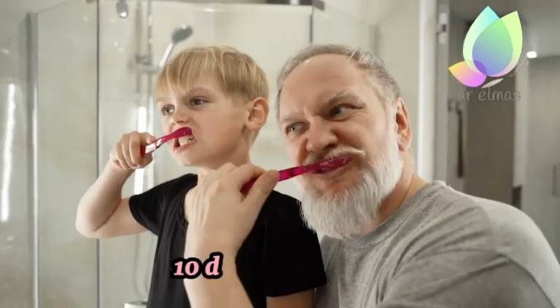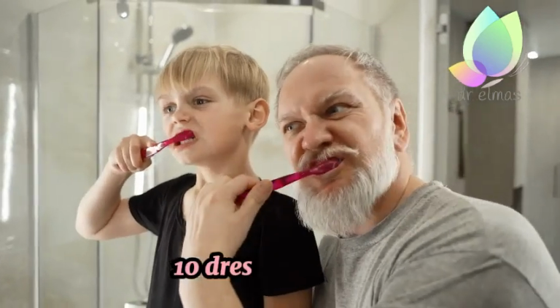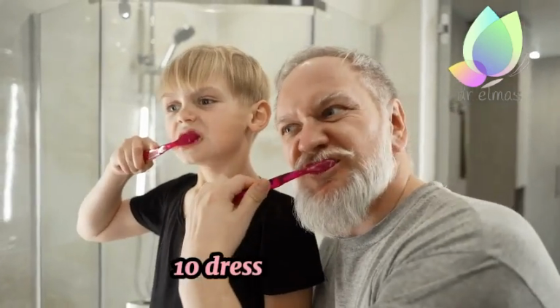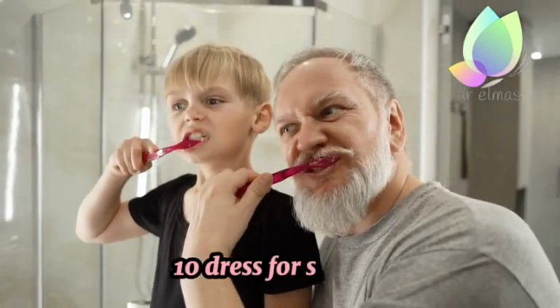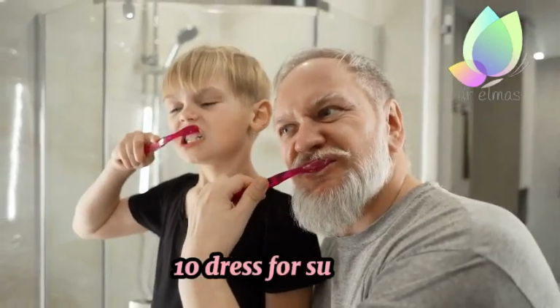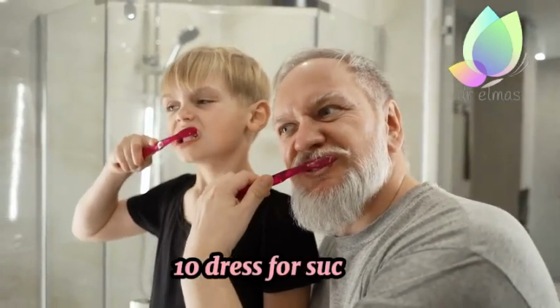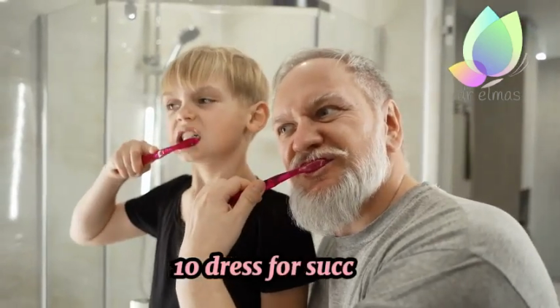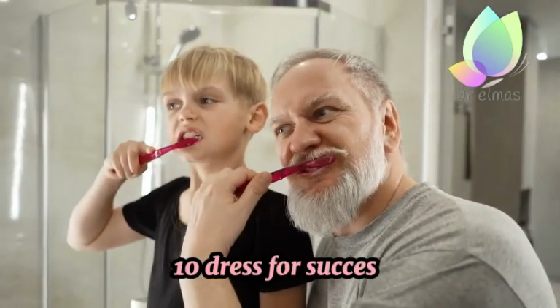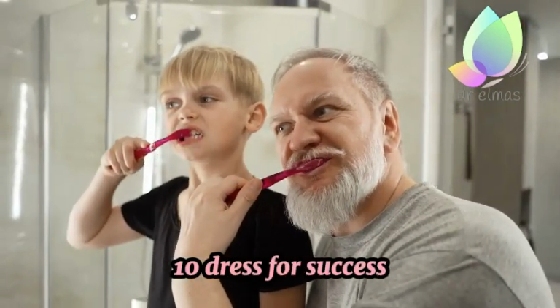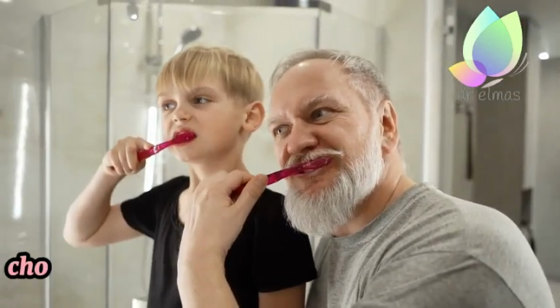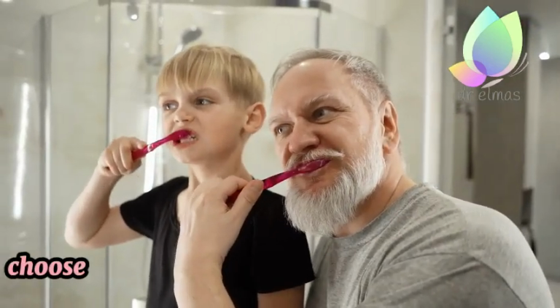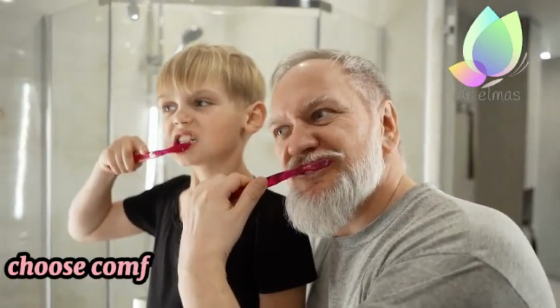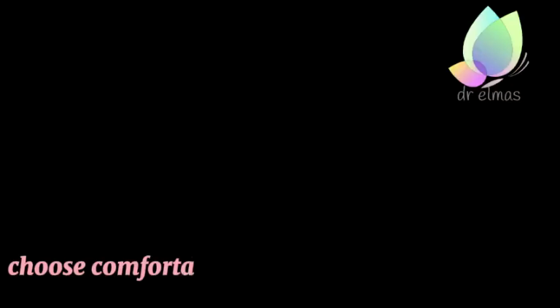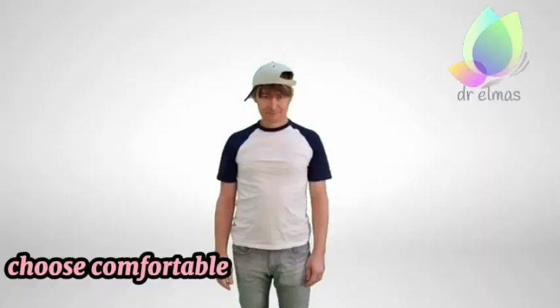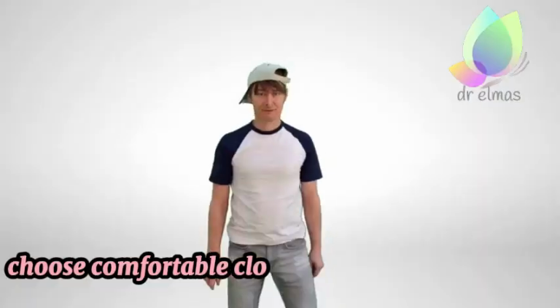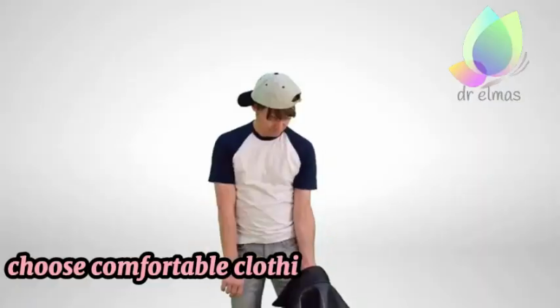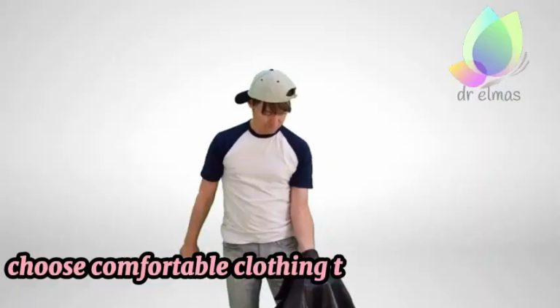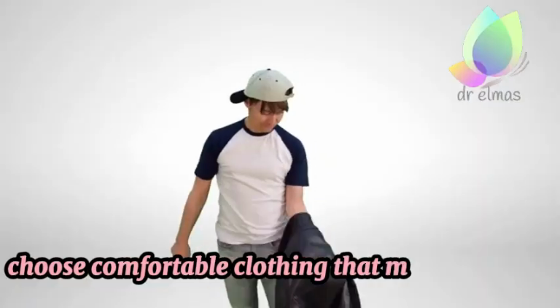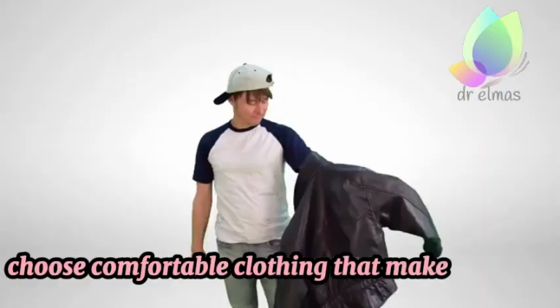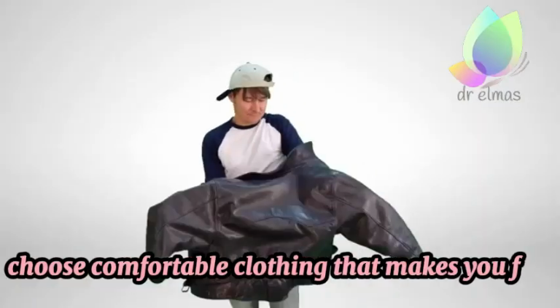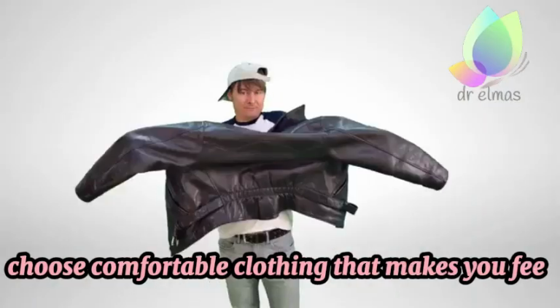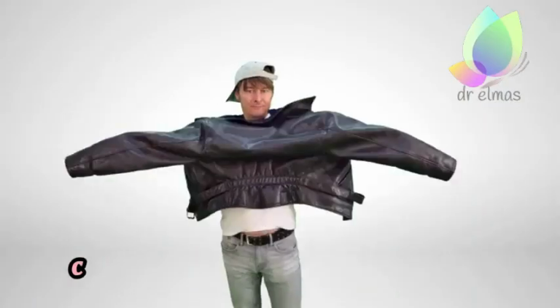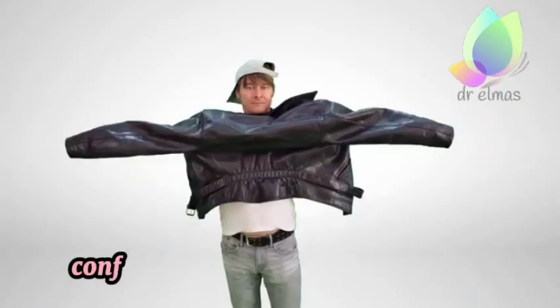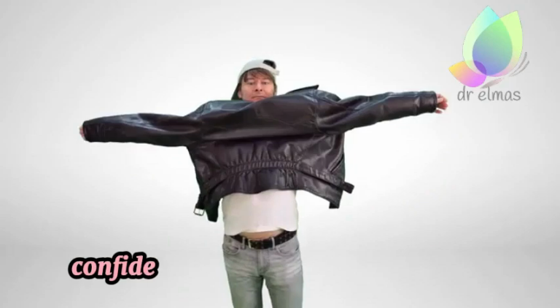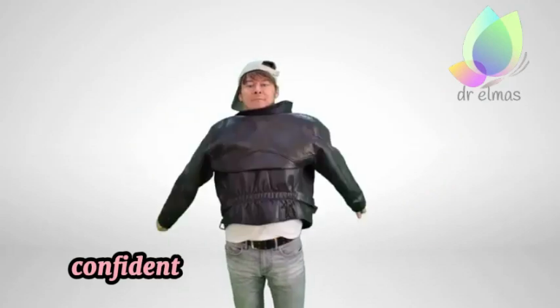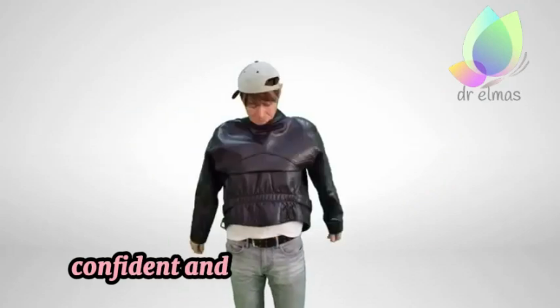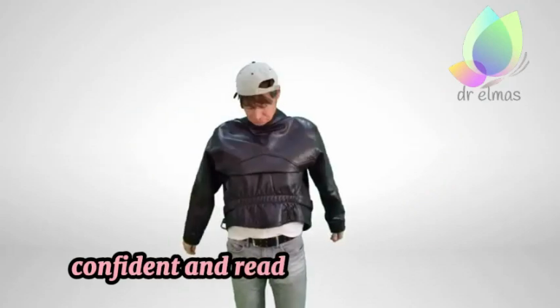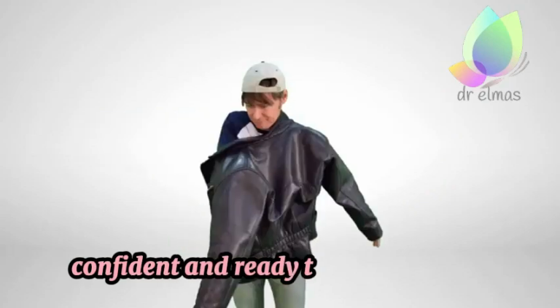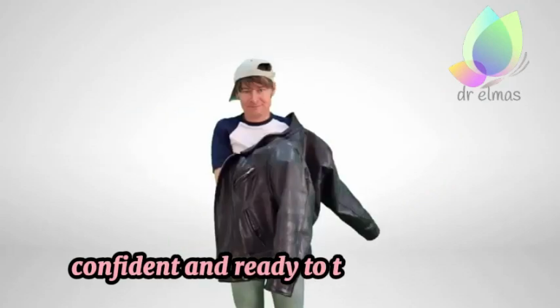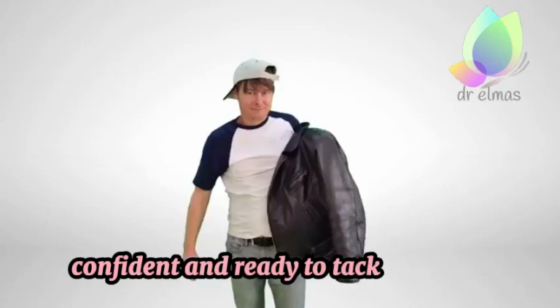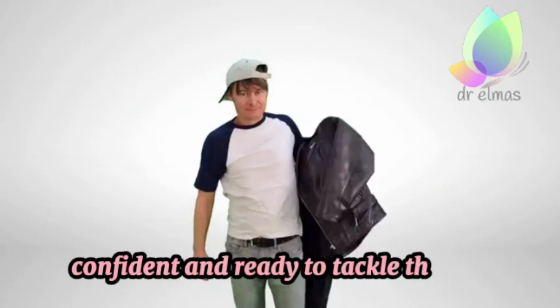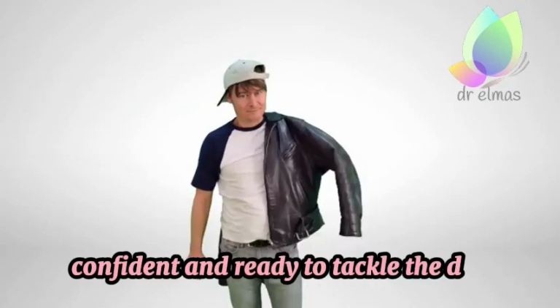10. Dress for Success. Choose comfortable clothing that makes you feel confident and ready to tackle the day.